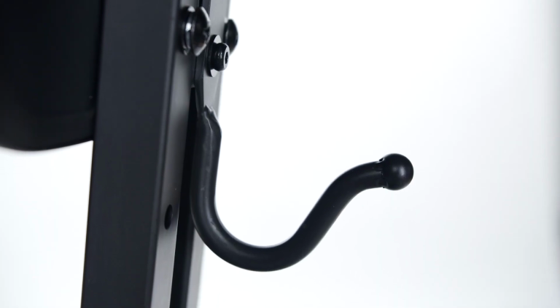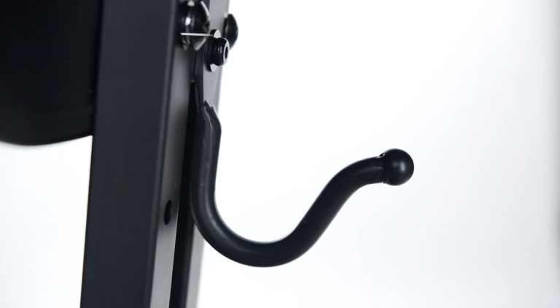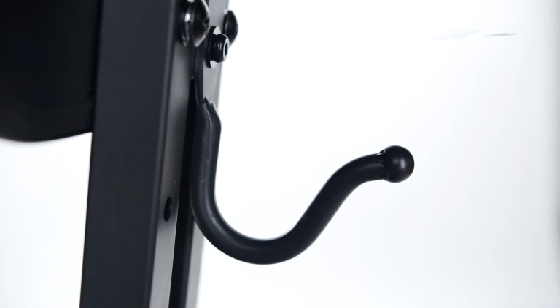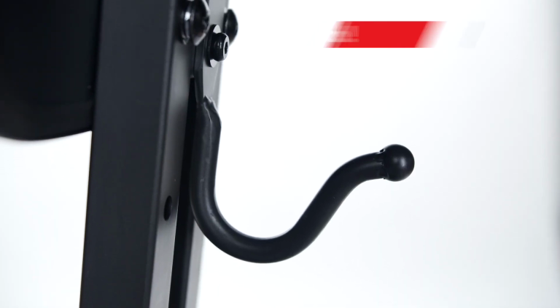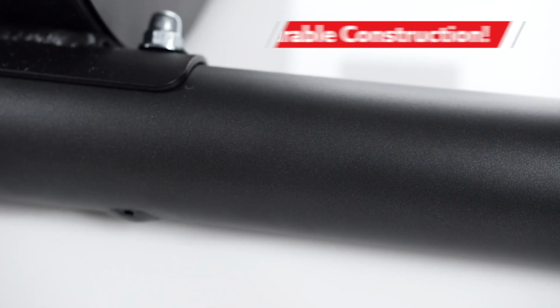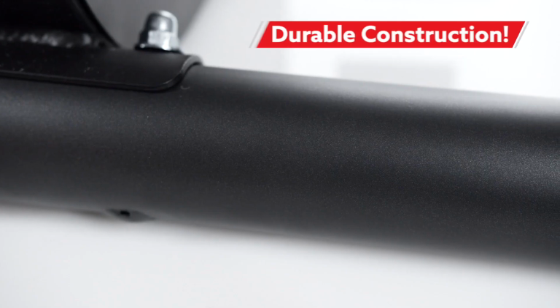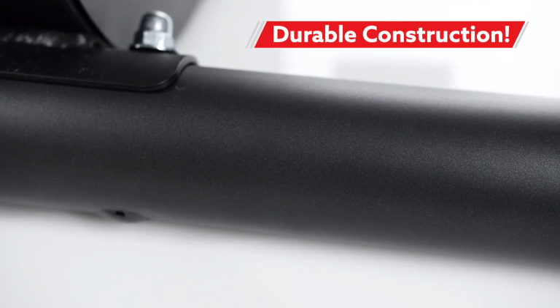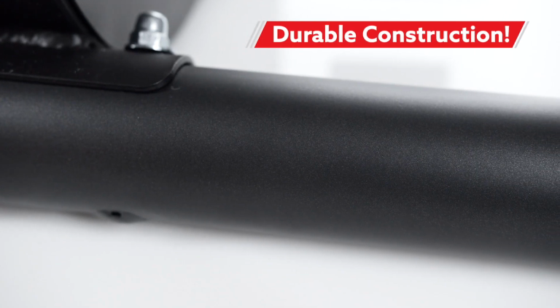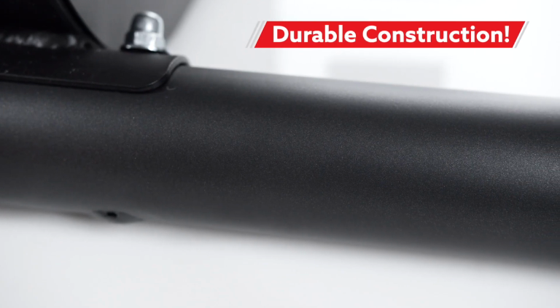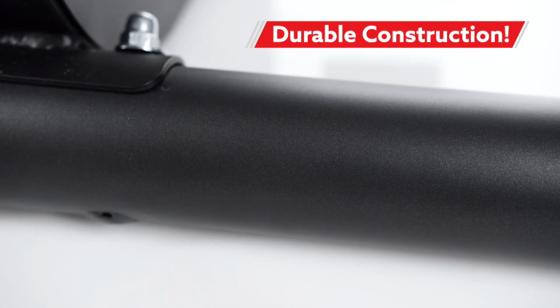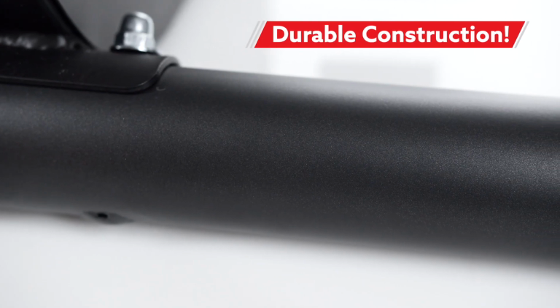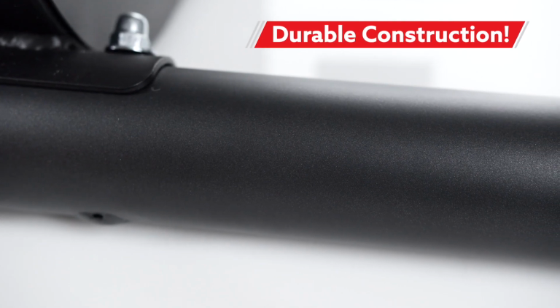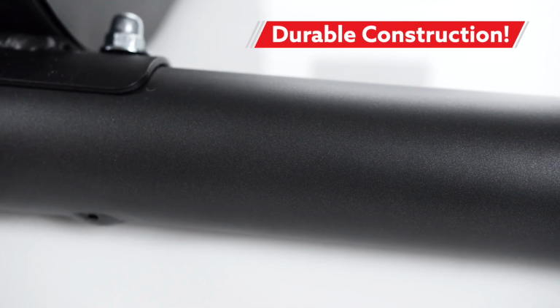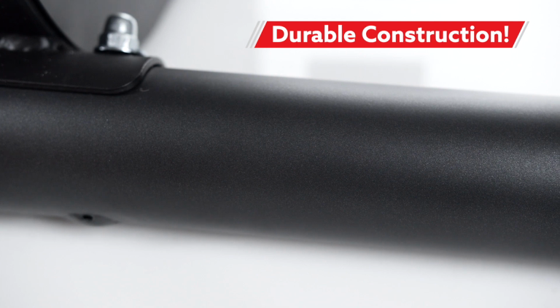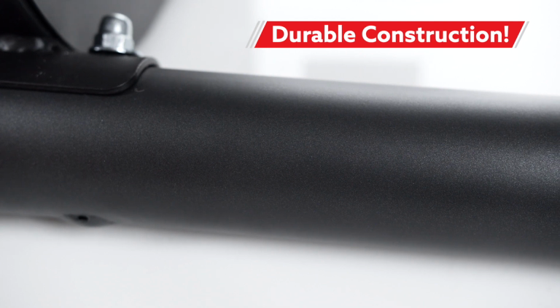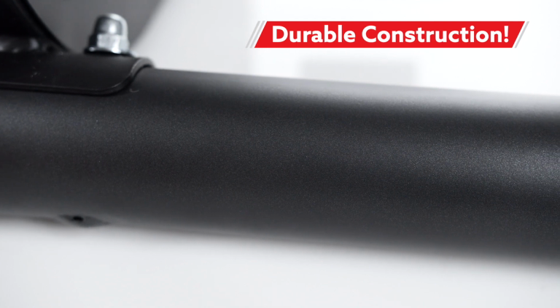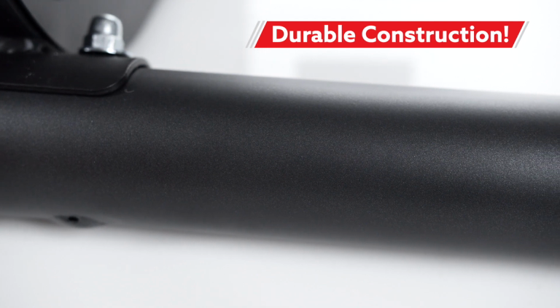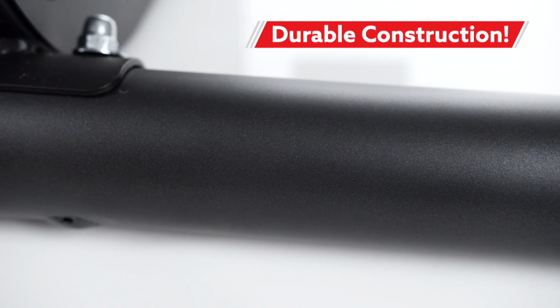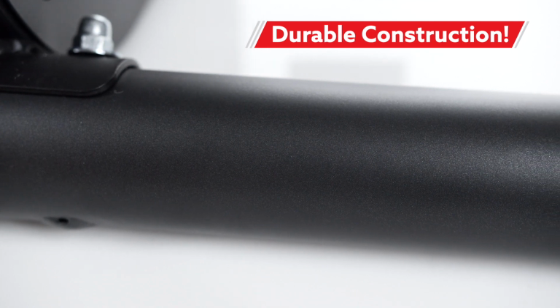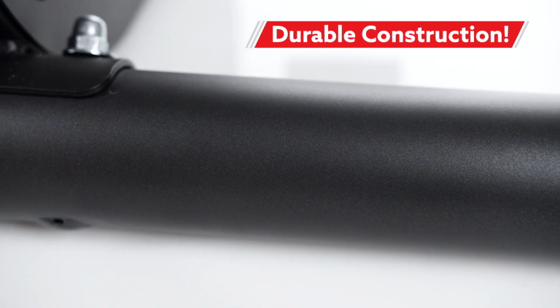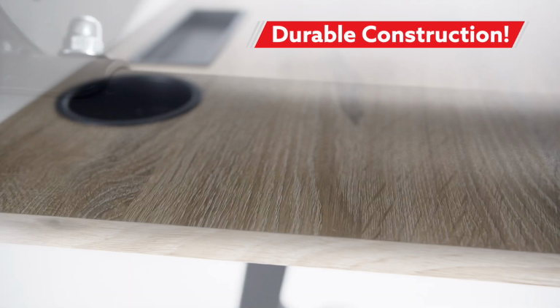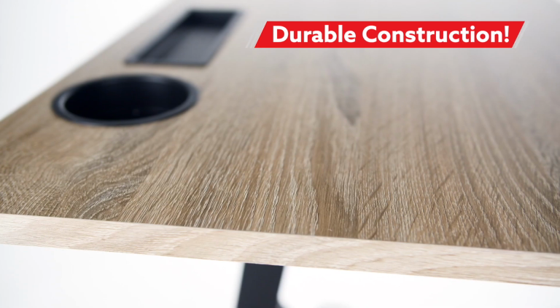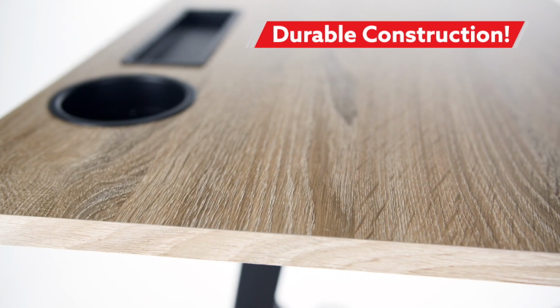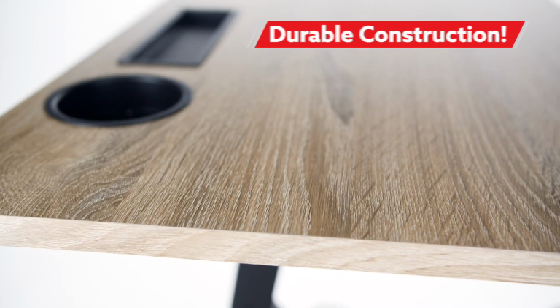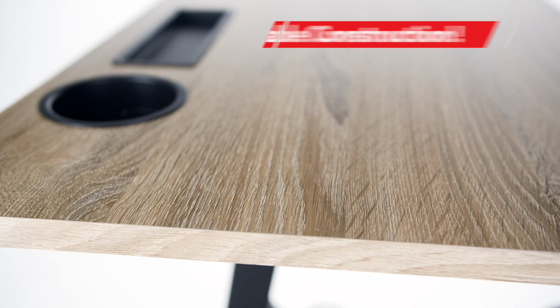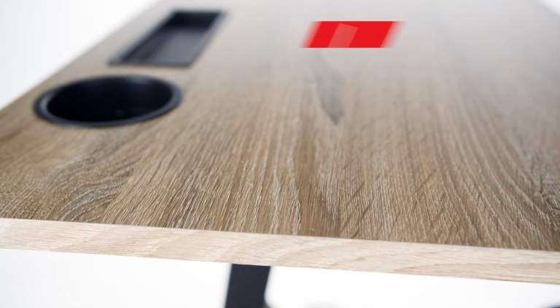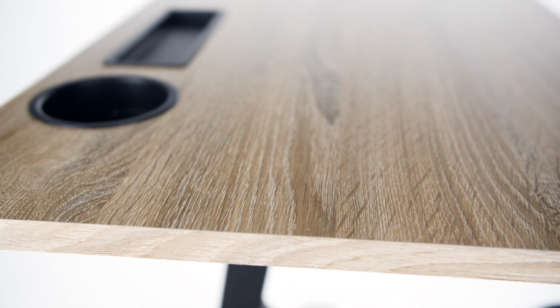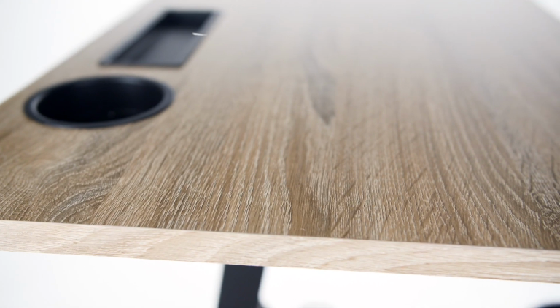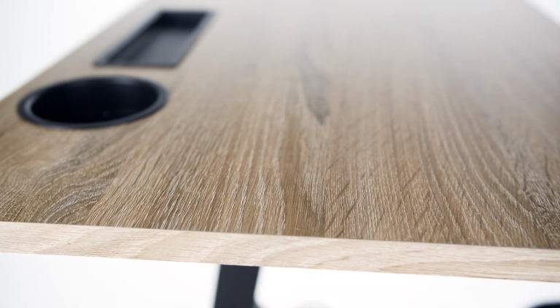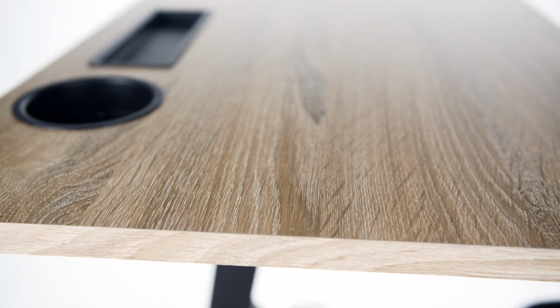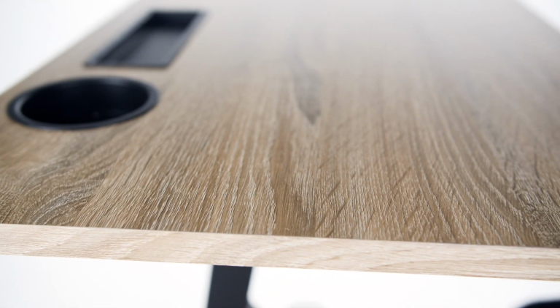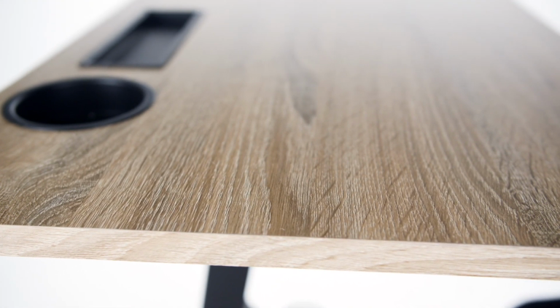Its durable powder-coated steel frame is constructed to last year after year, while the melamine top offers a professional look to any classroom.